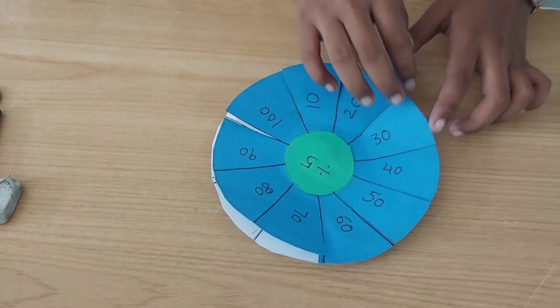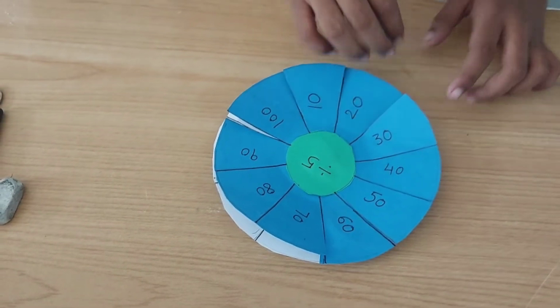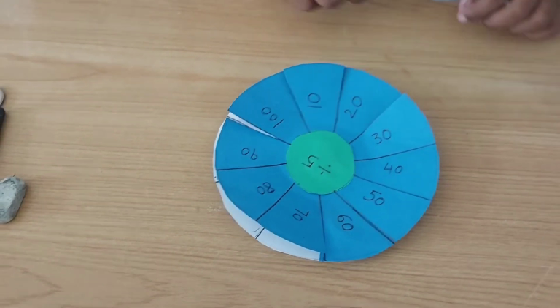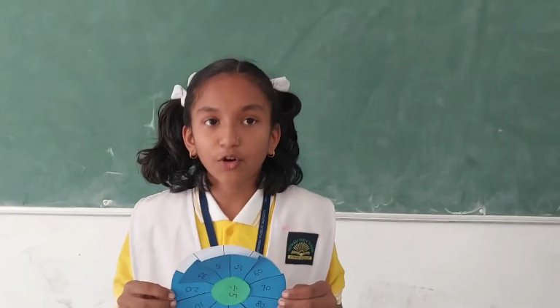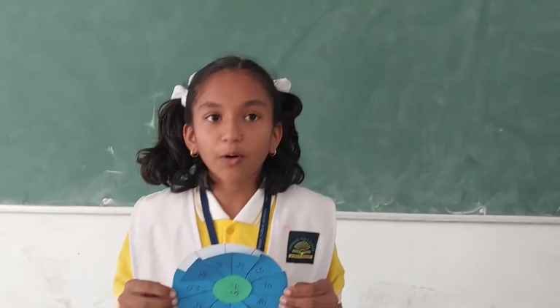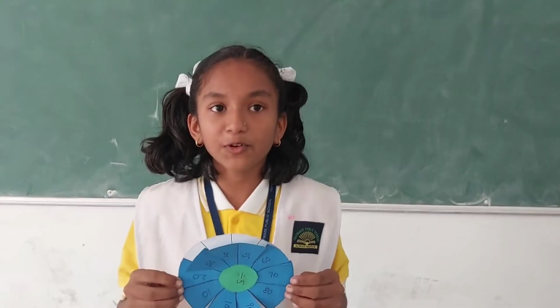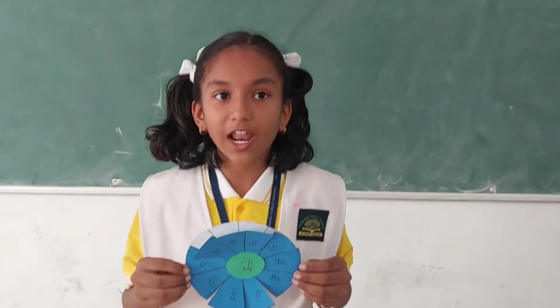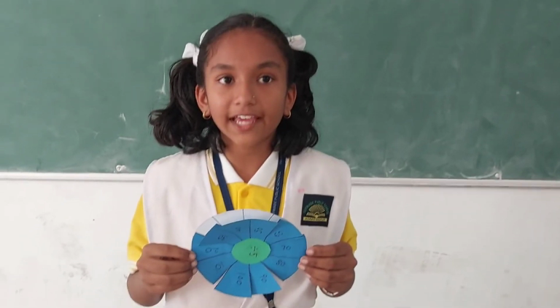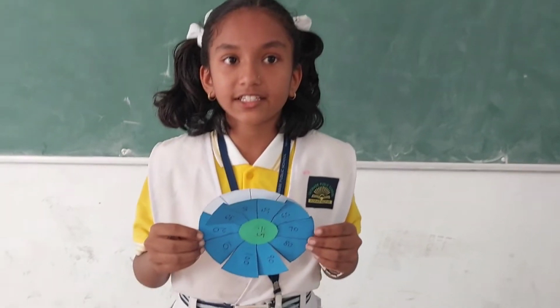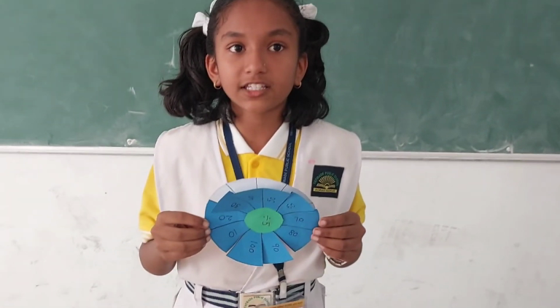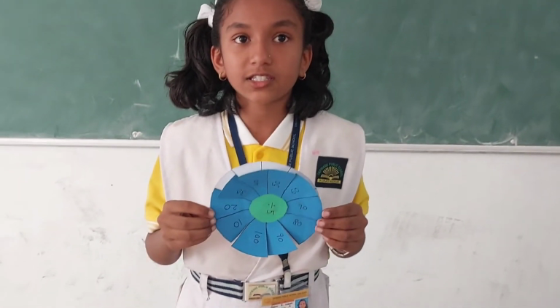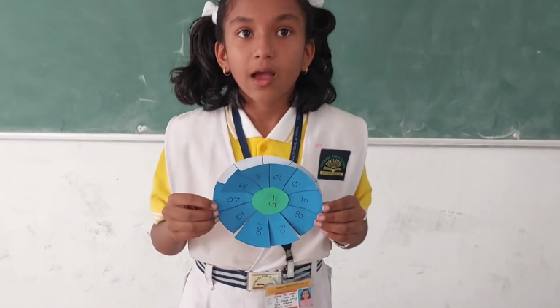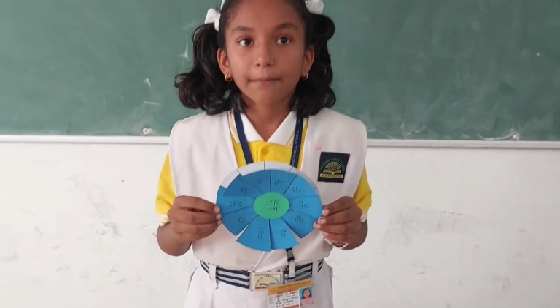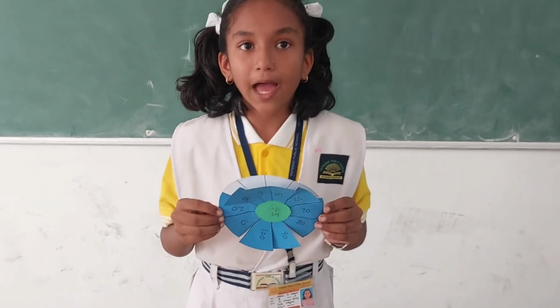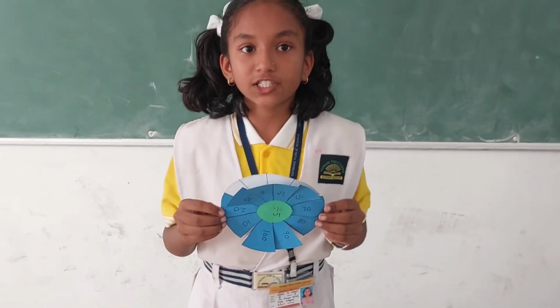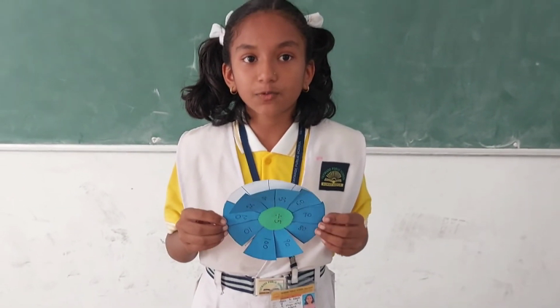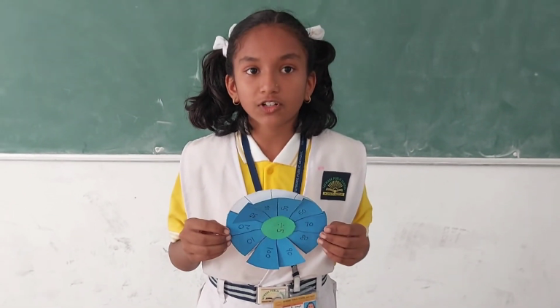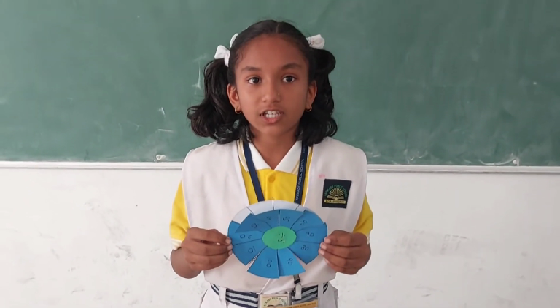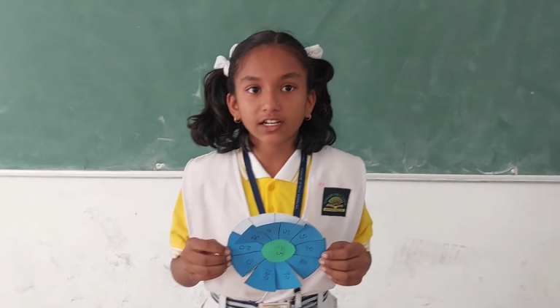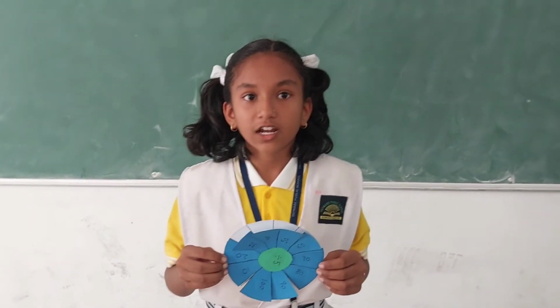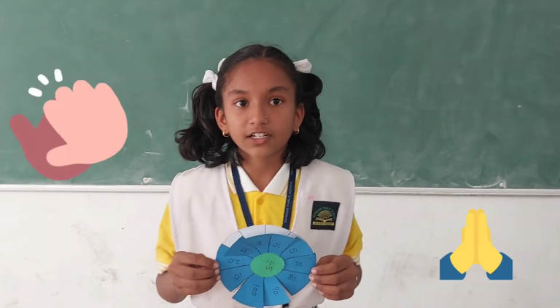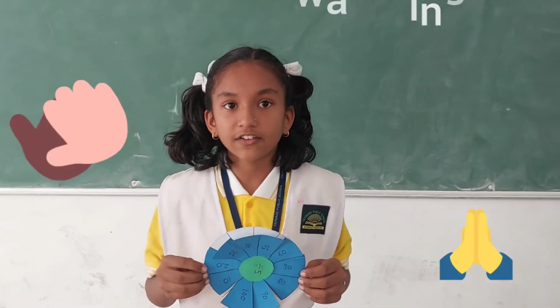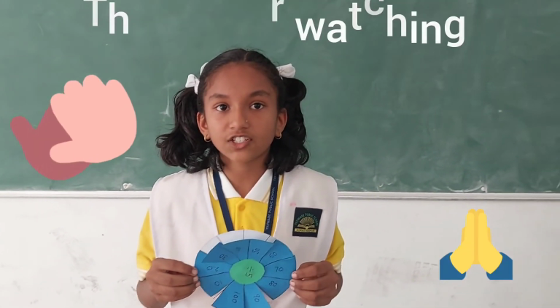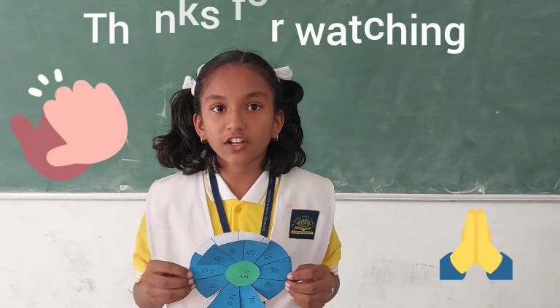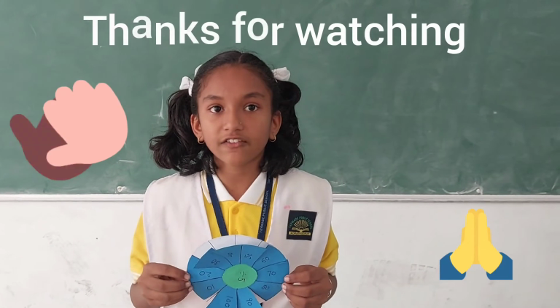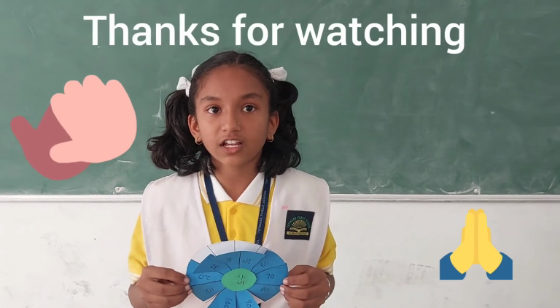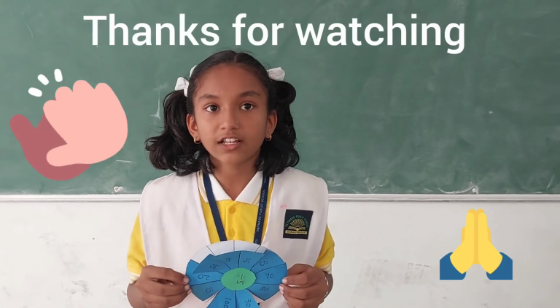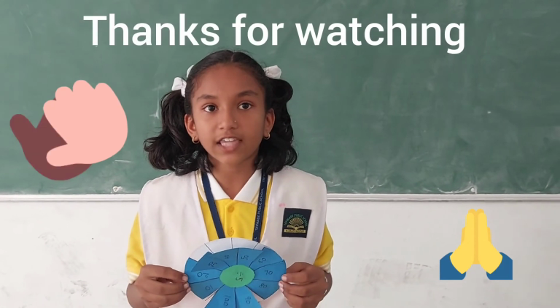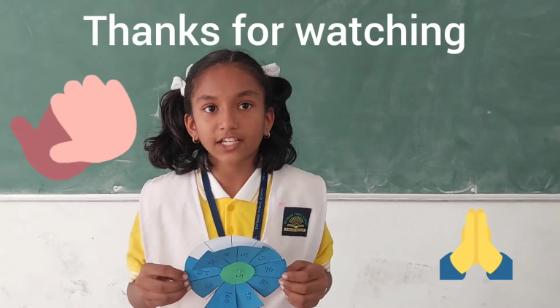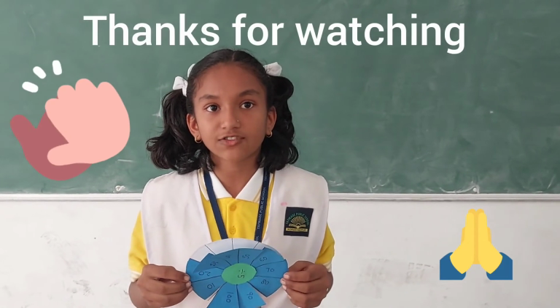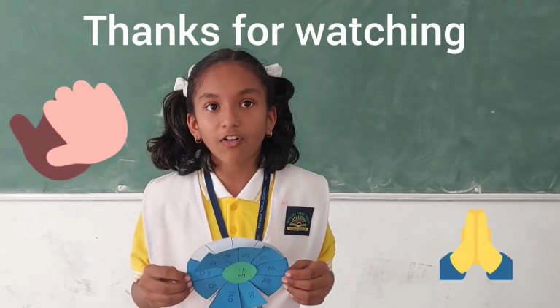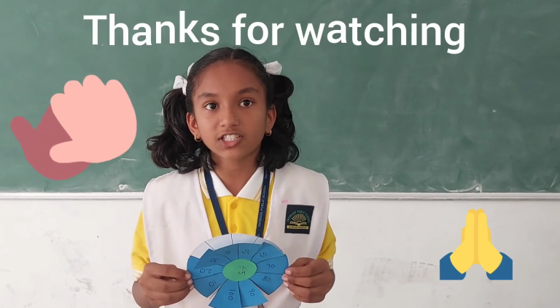I hope you like this math project division wheel. Thanks so much.